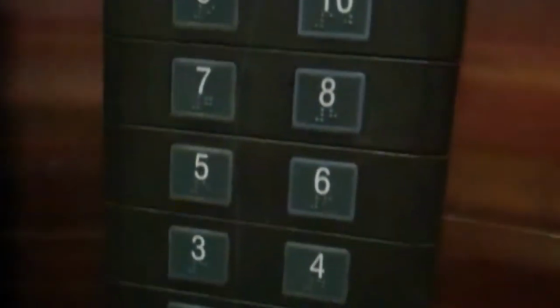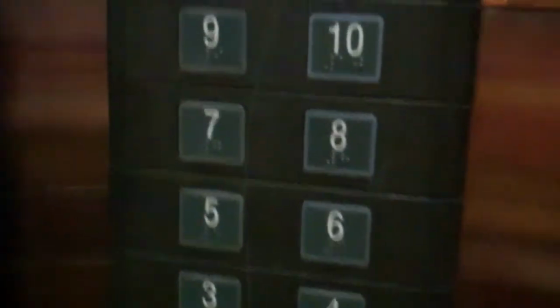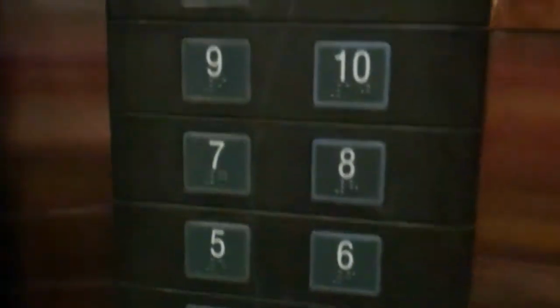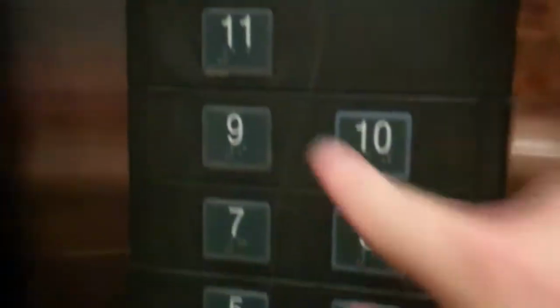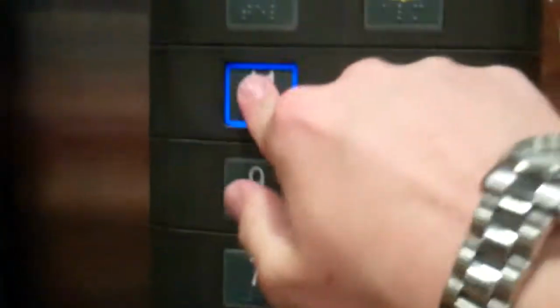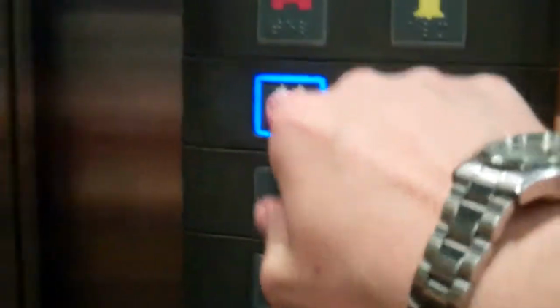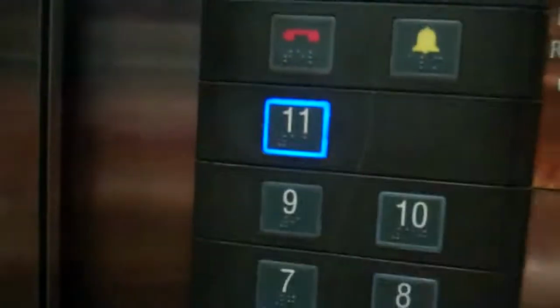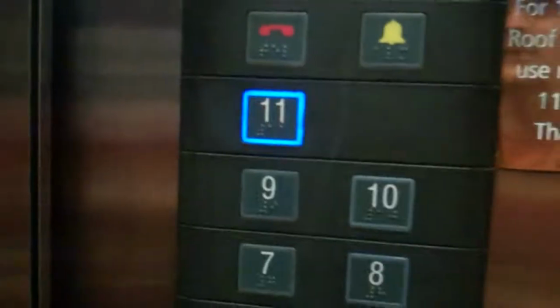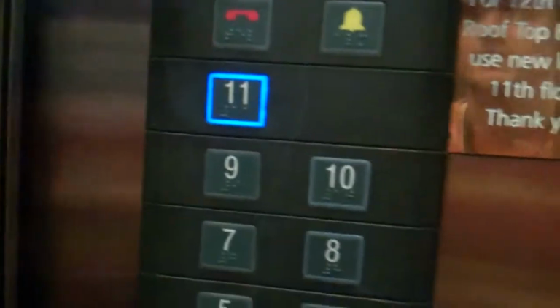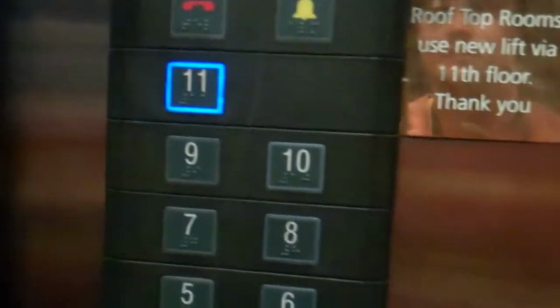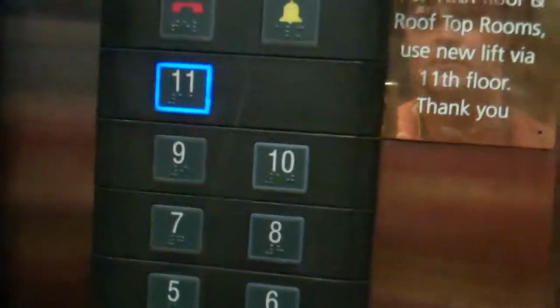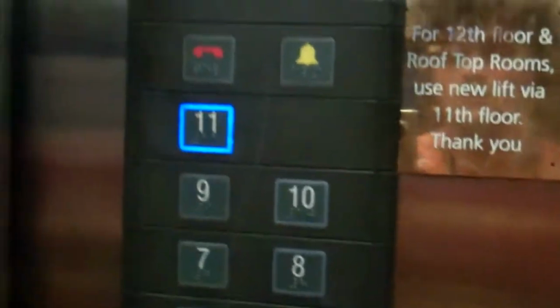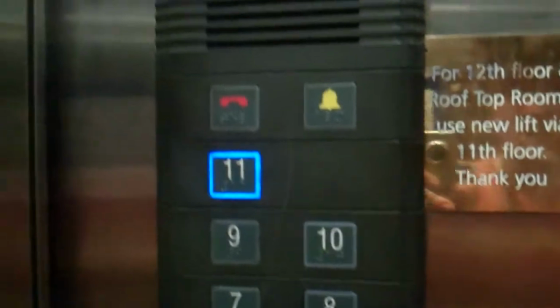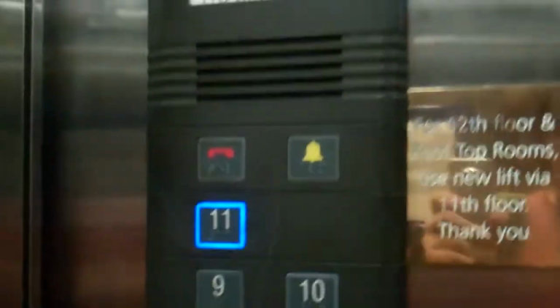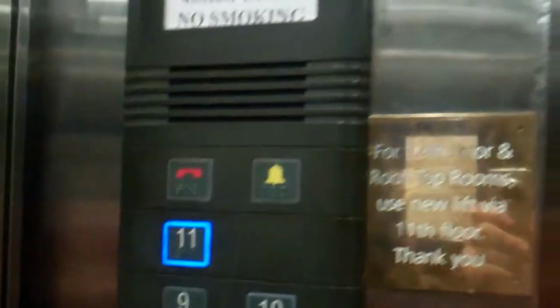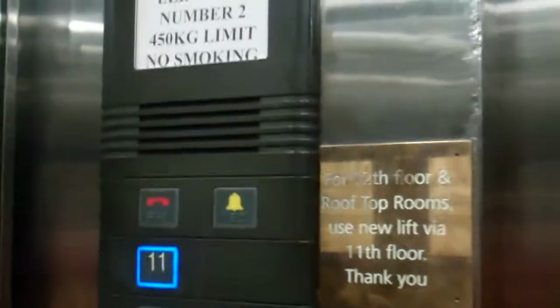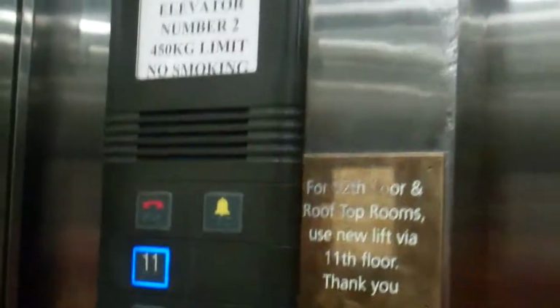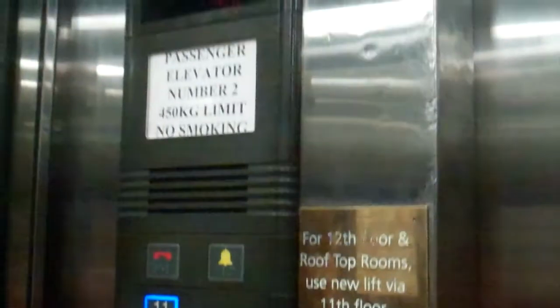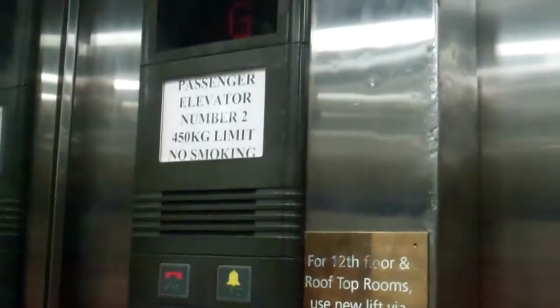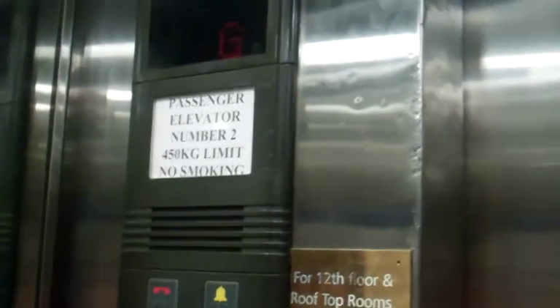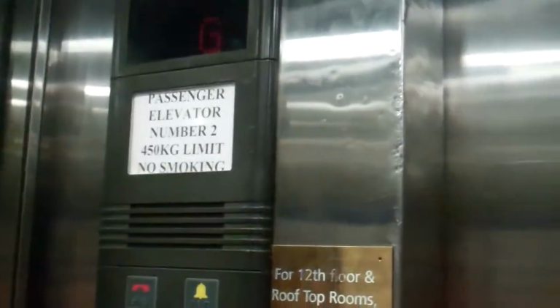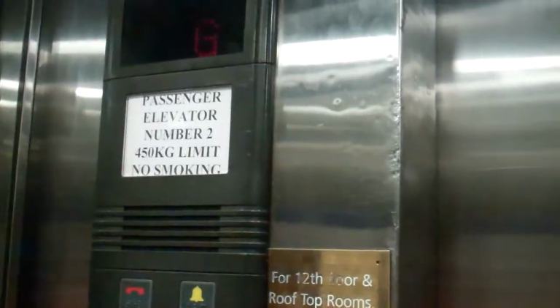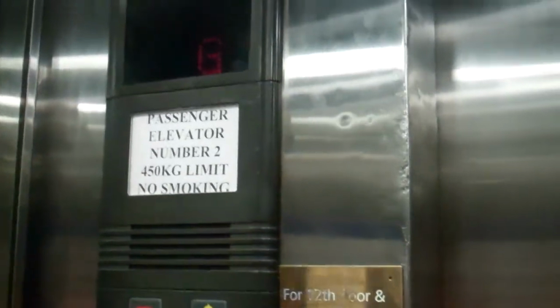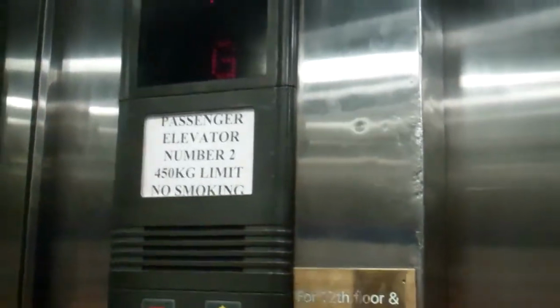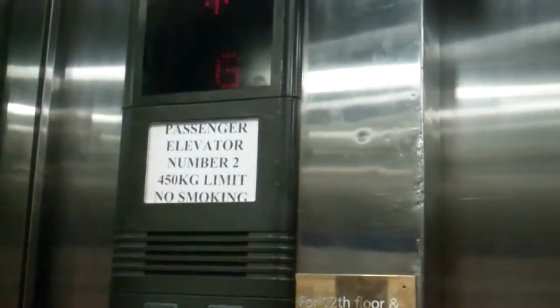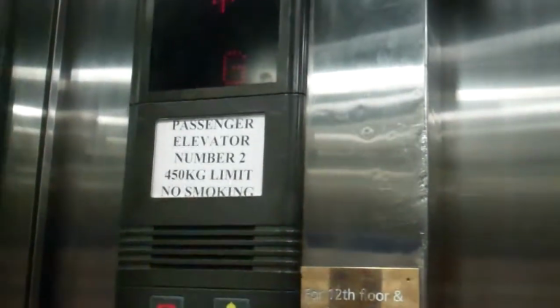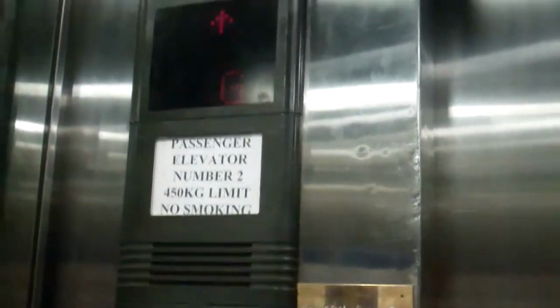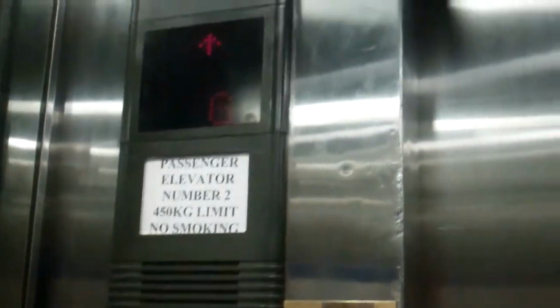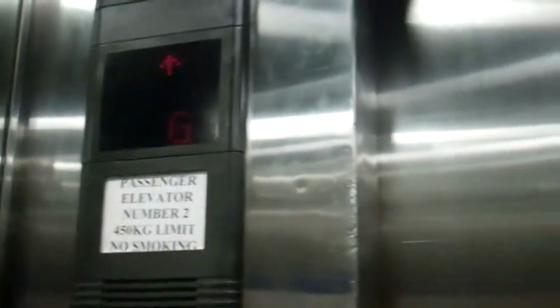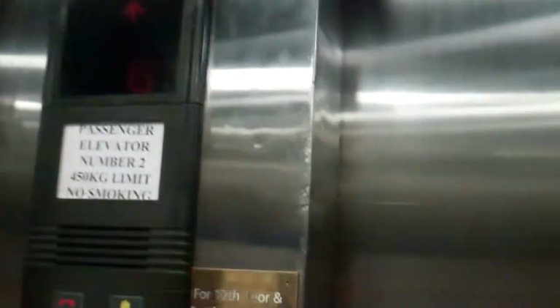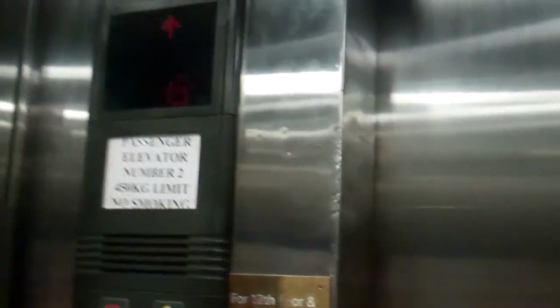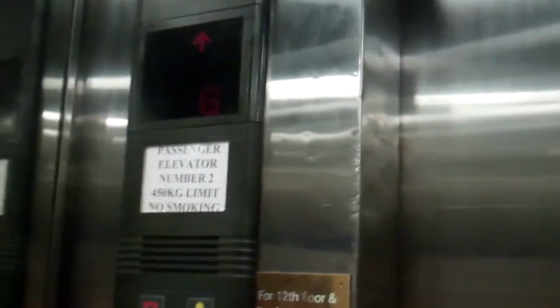We're going to go up to 11. Capacity: 450 kilos.